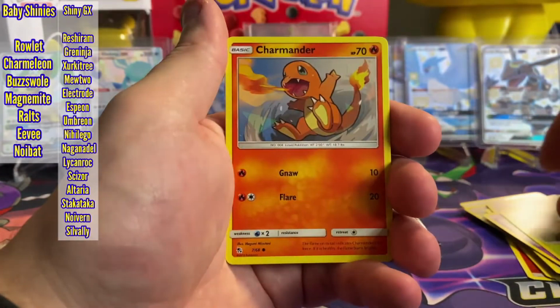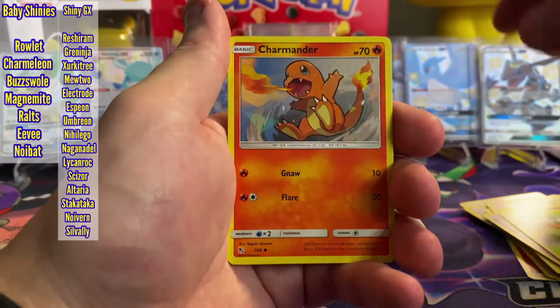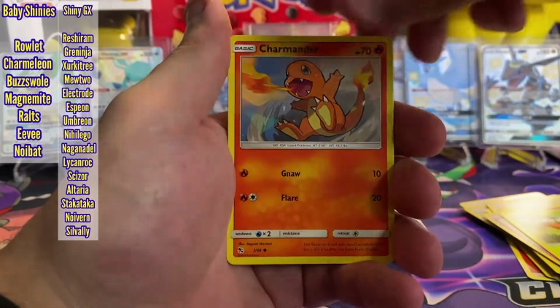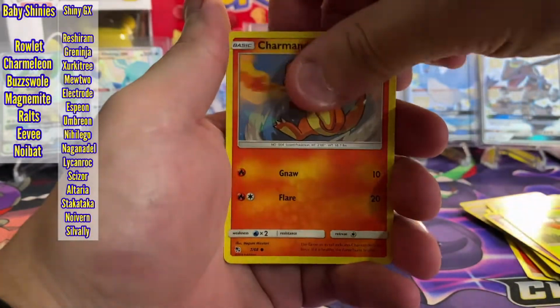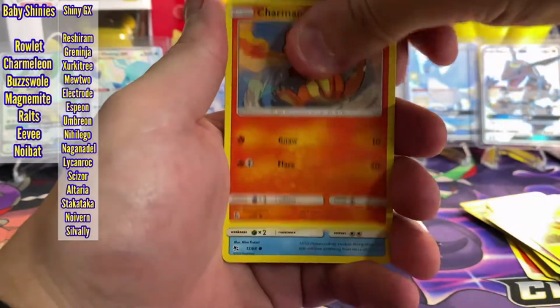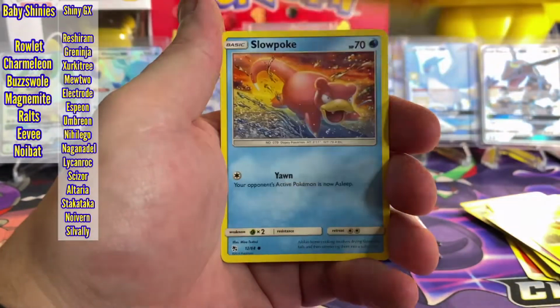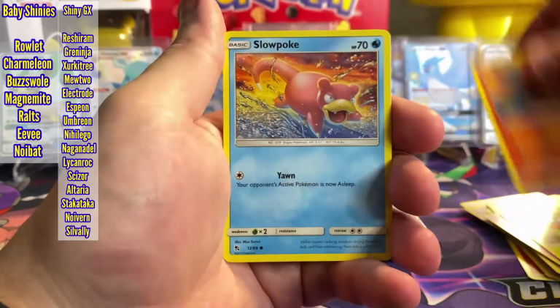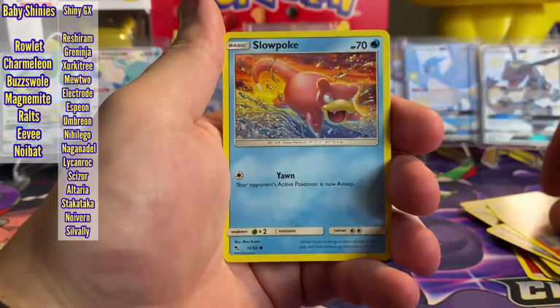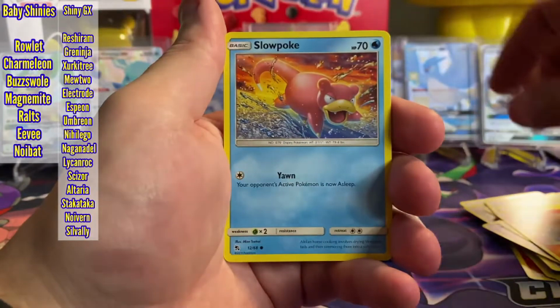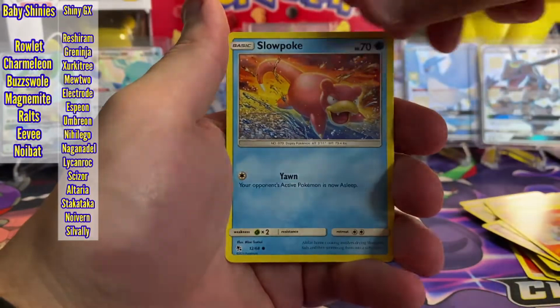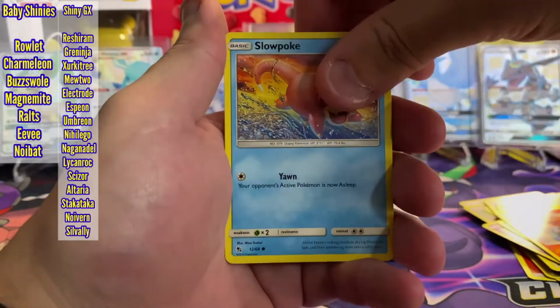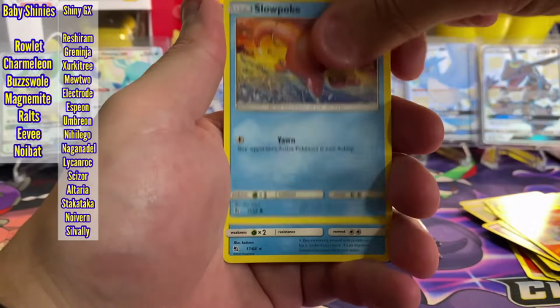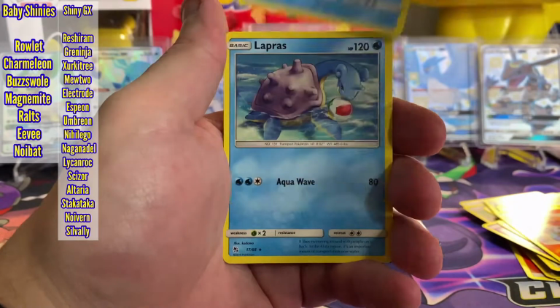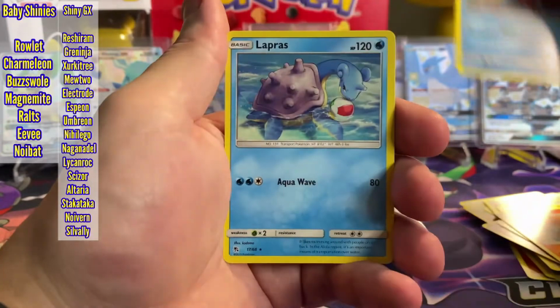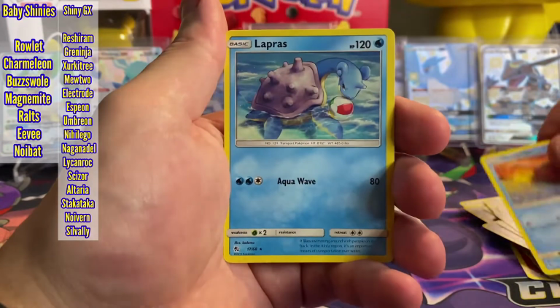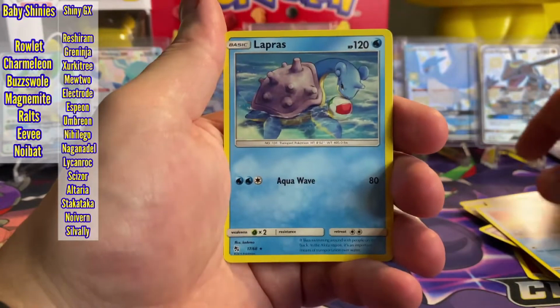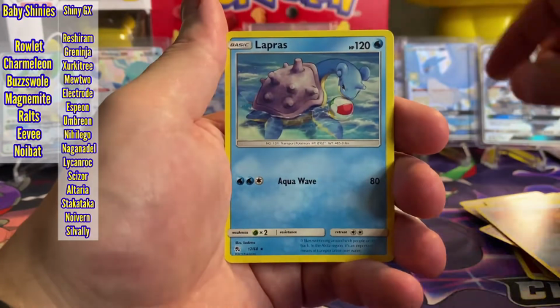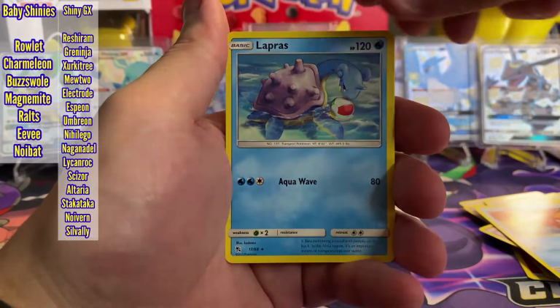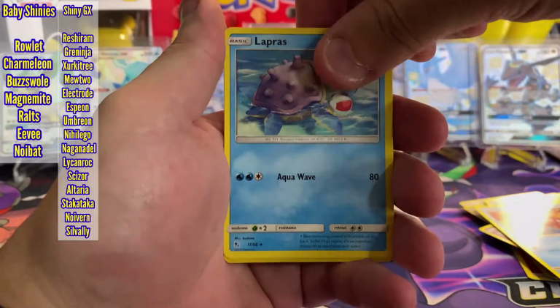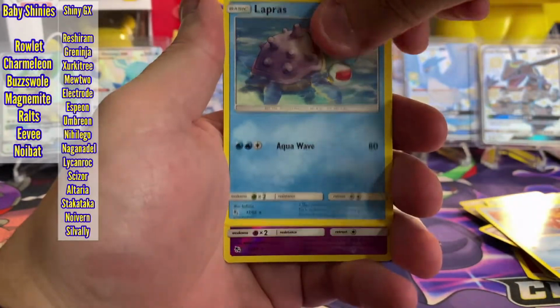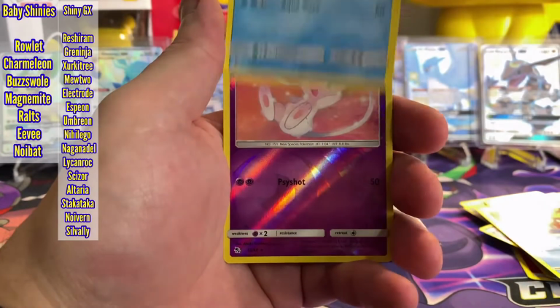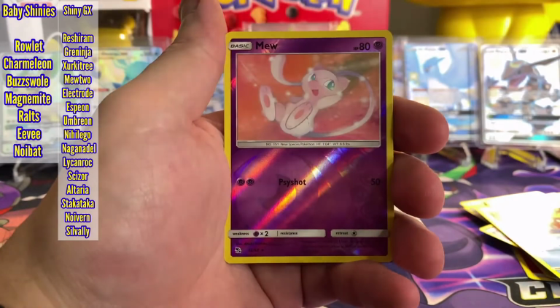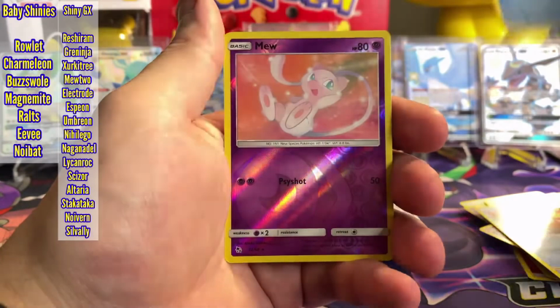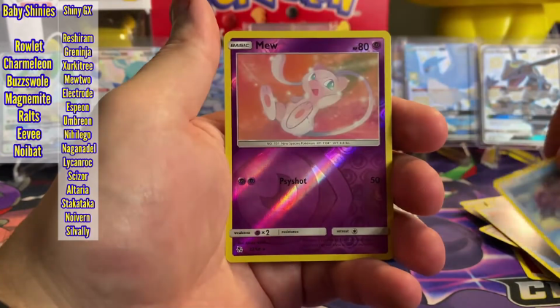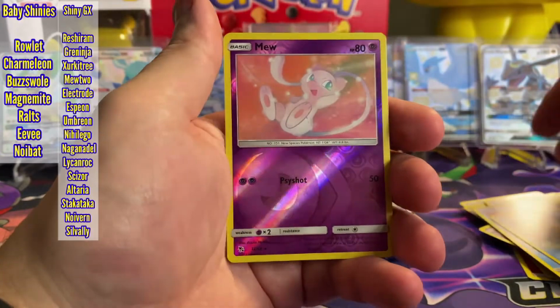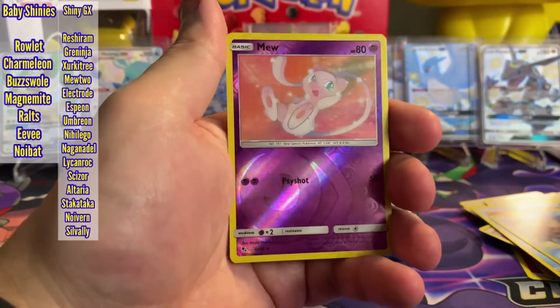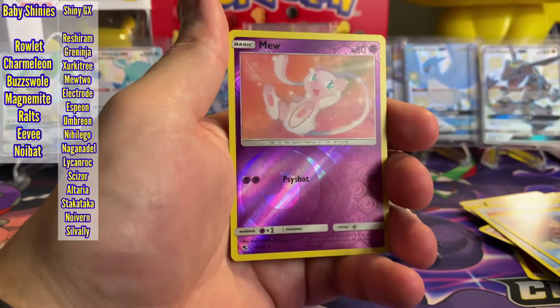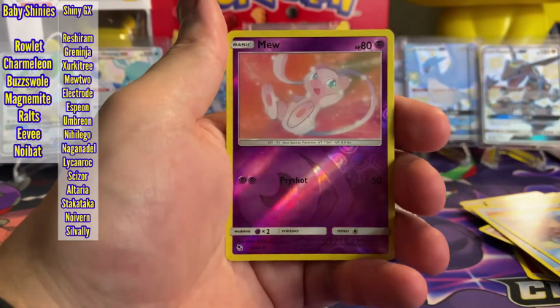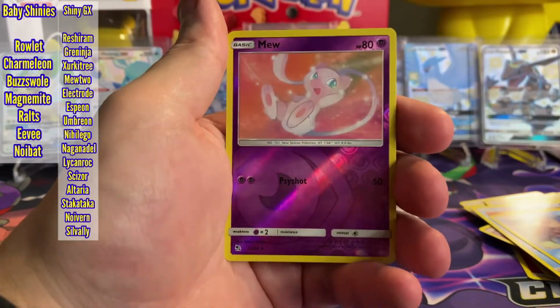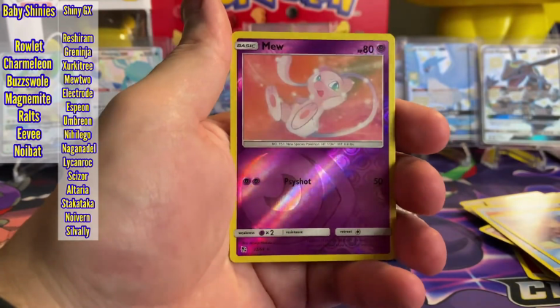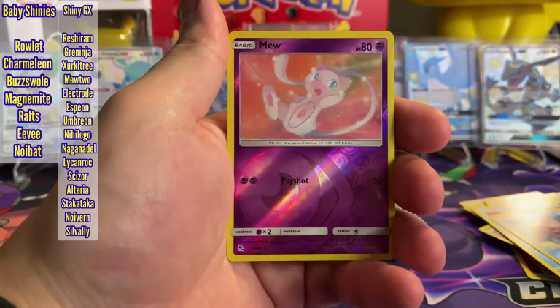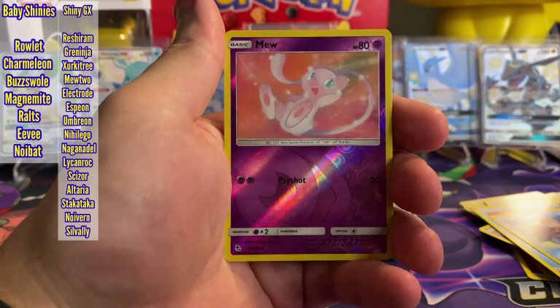Pack two: Charmander, Slowpoke, Lapras, and a Reverse Holo Mew.